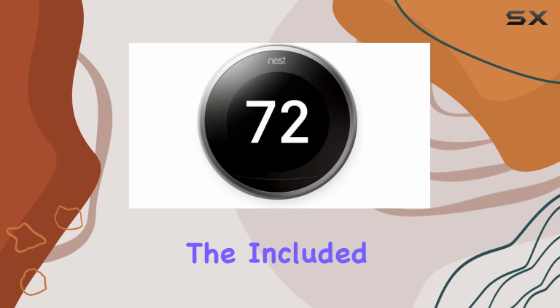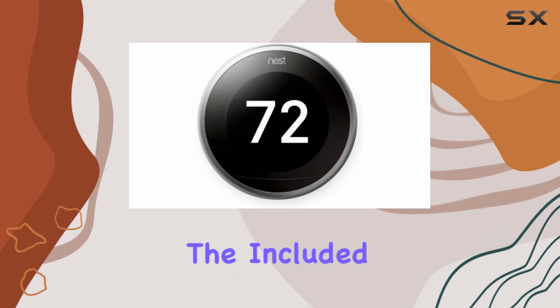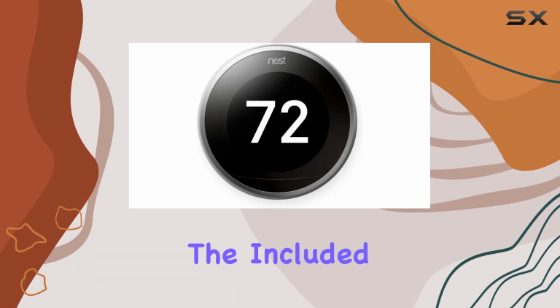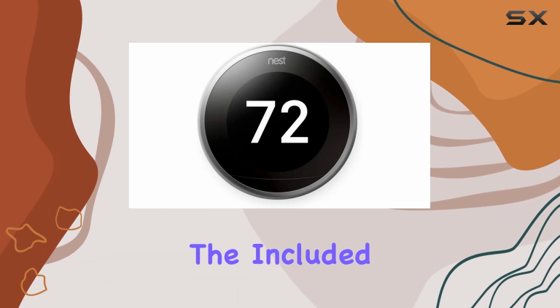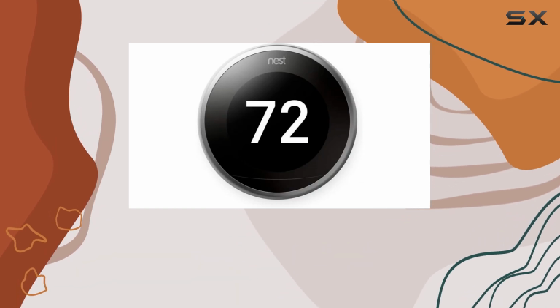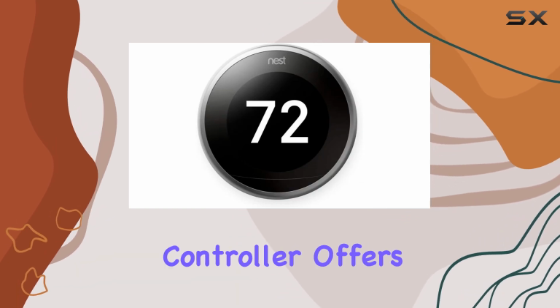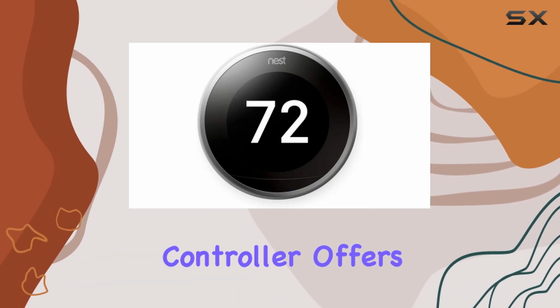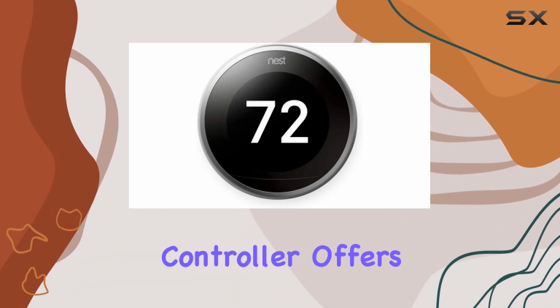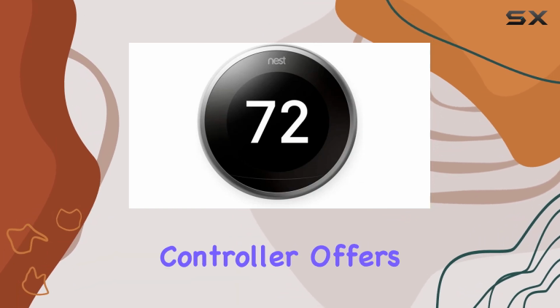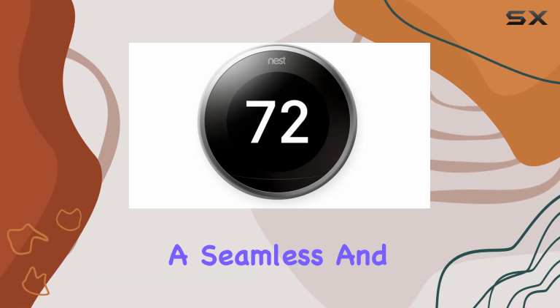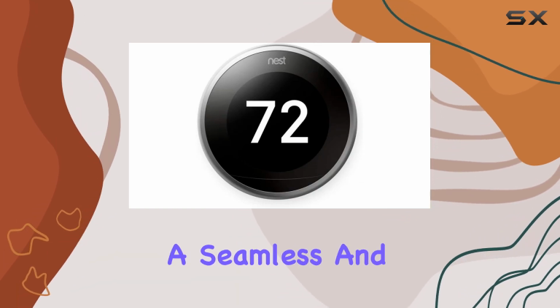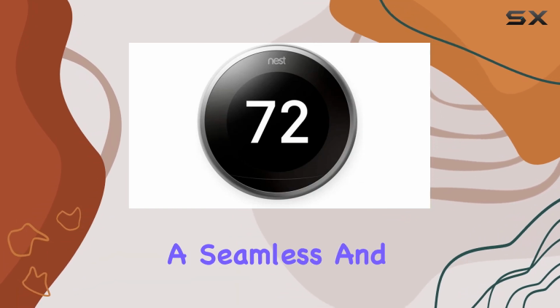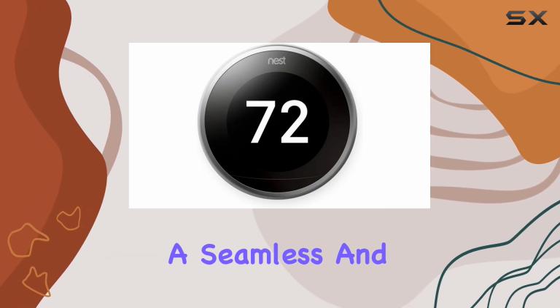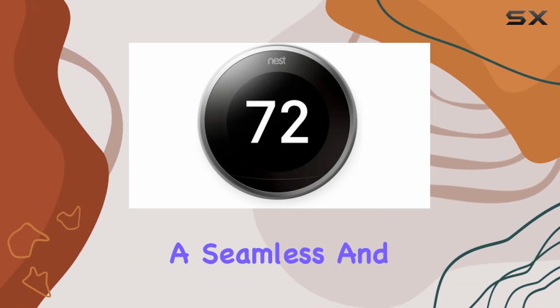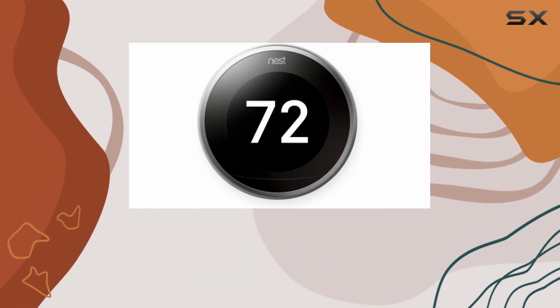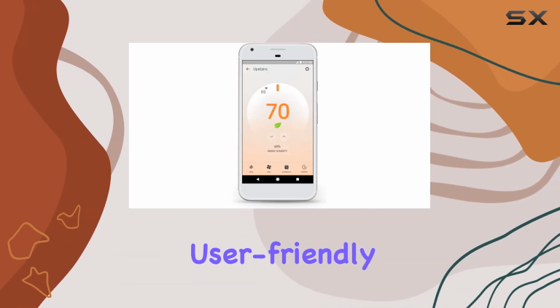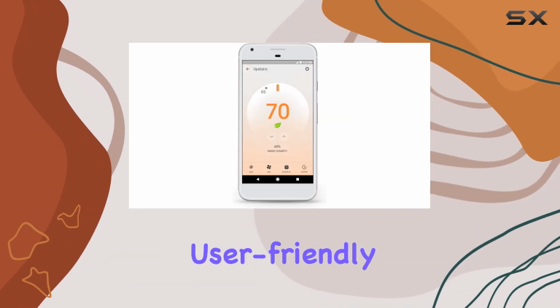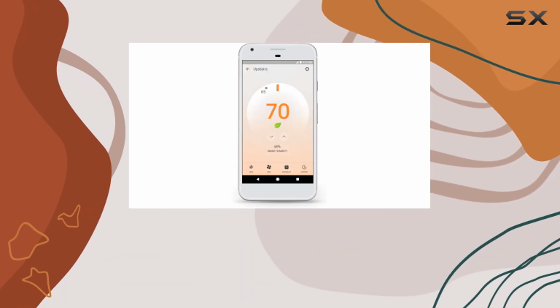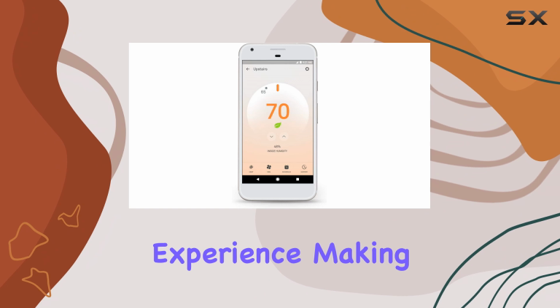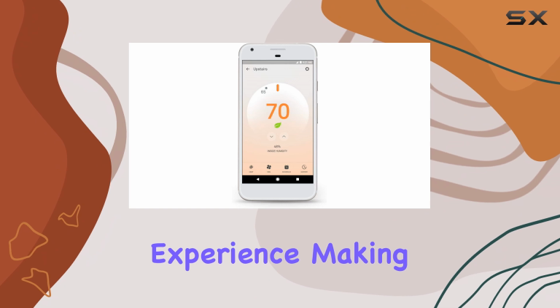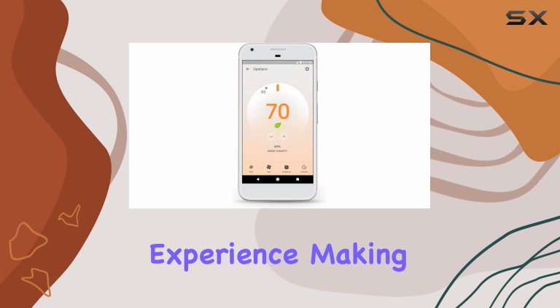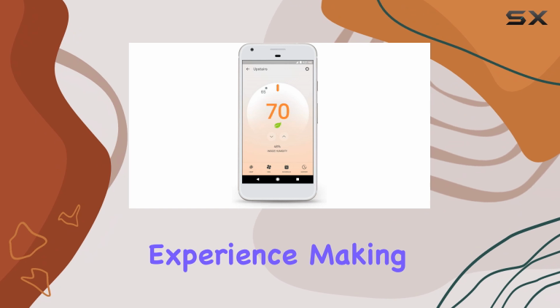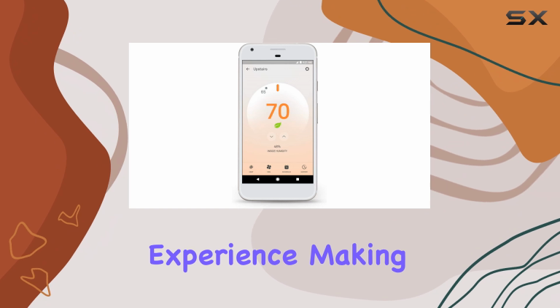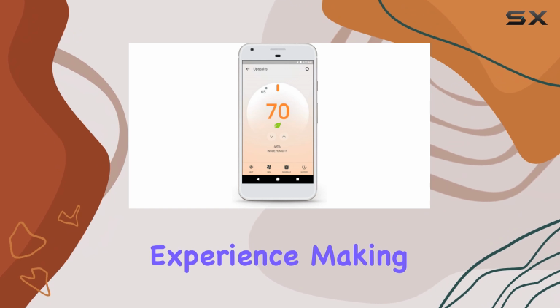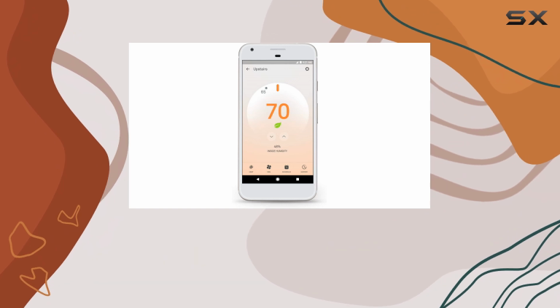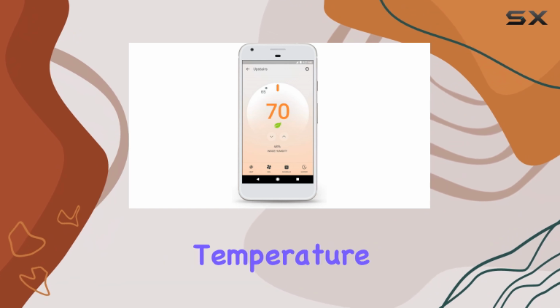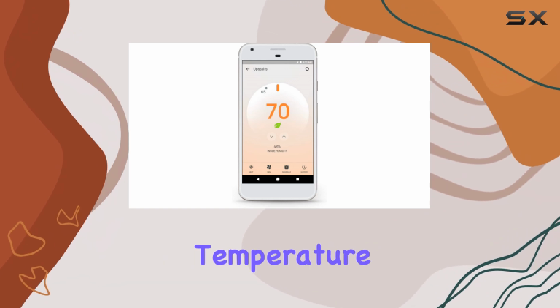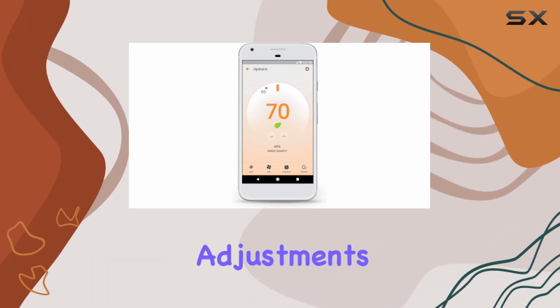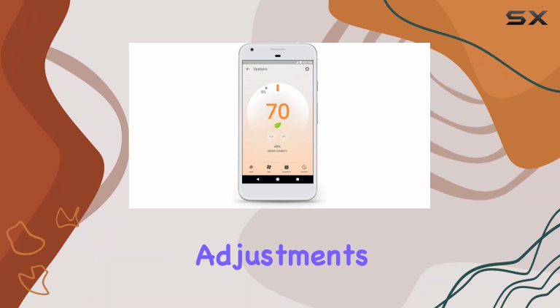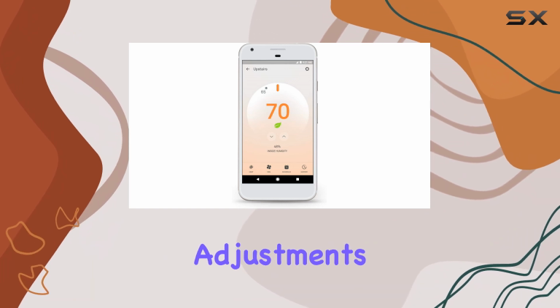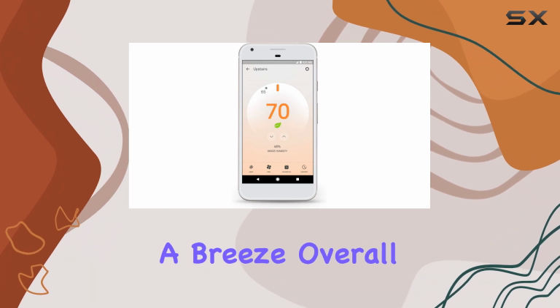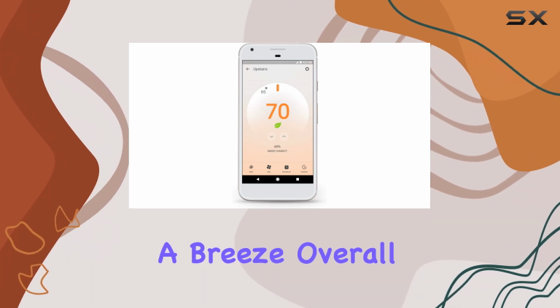The included controller offers a seamless and user-friendly experience, making temperature adjustments a breeze.